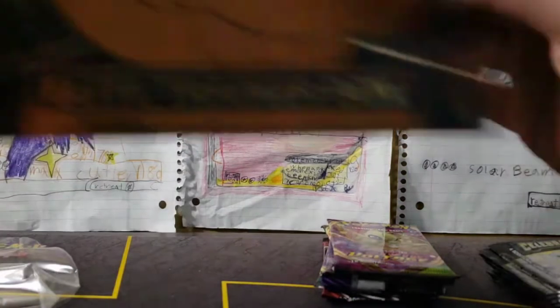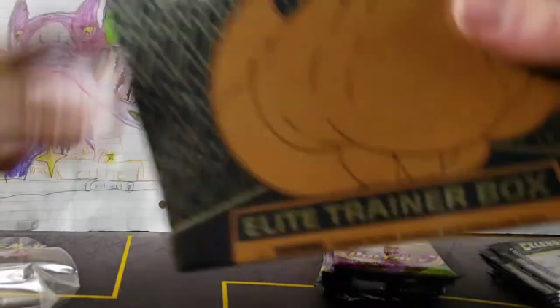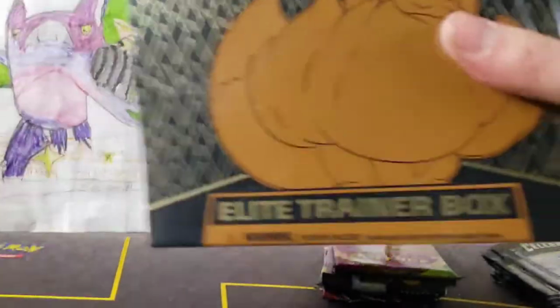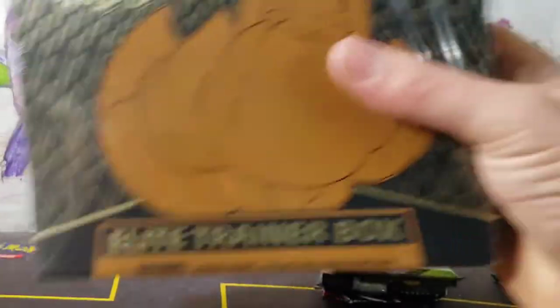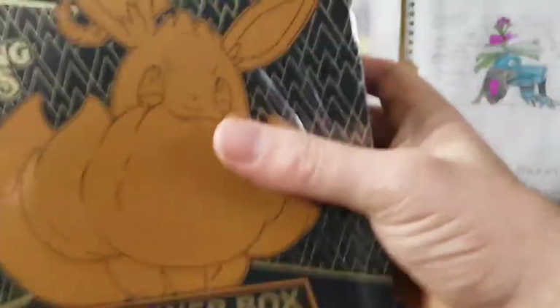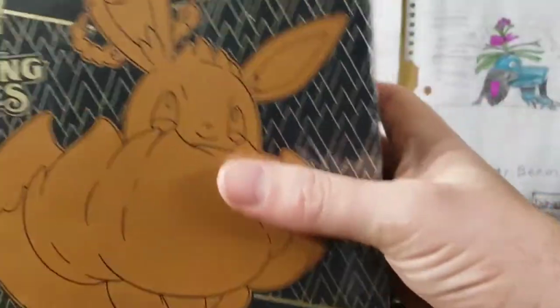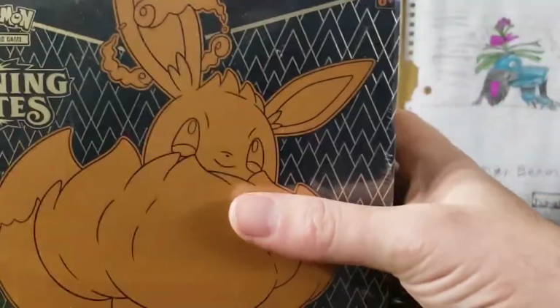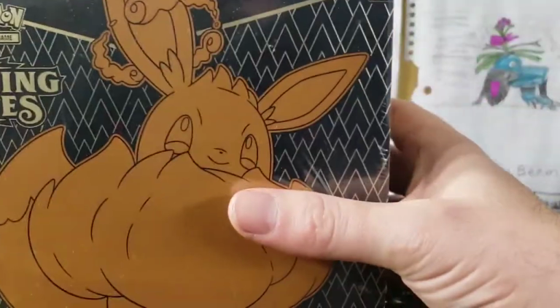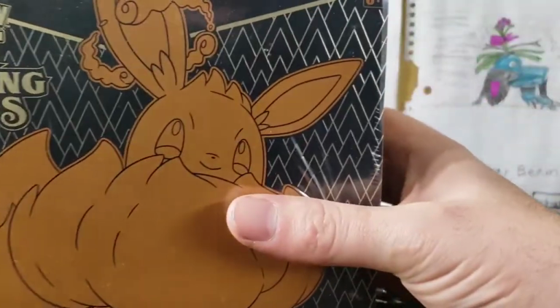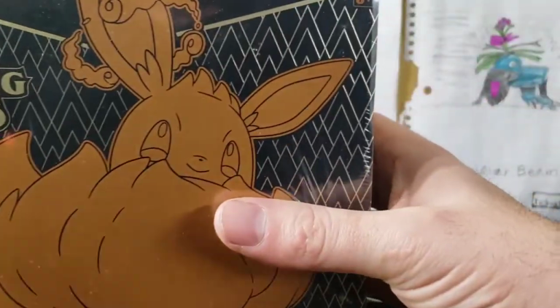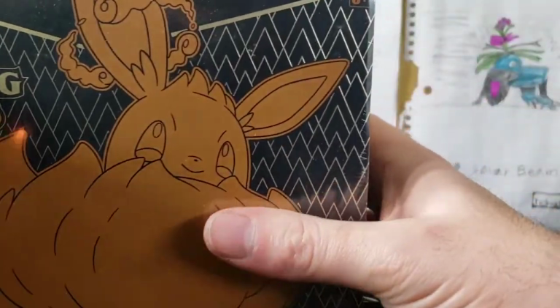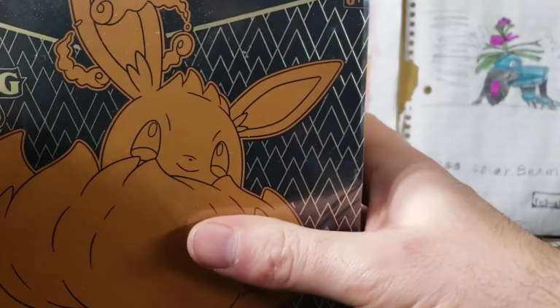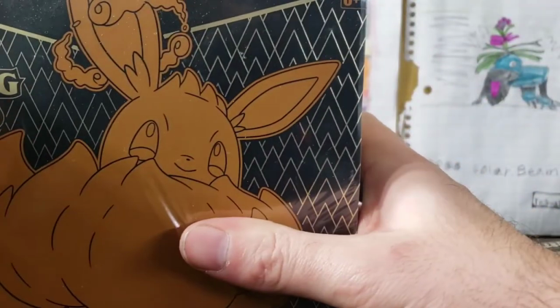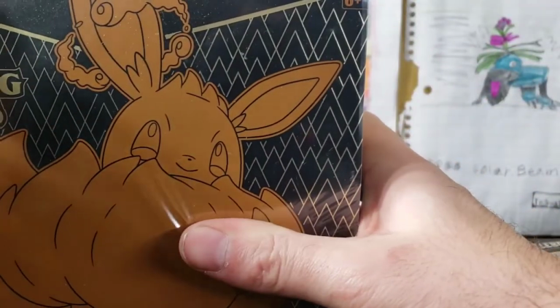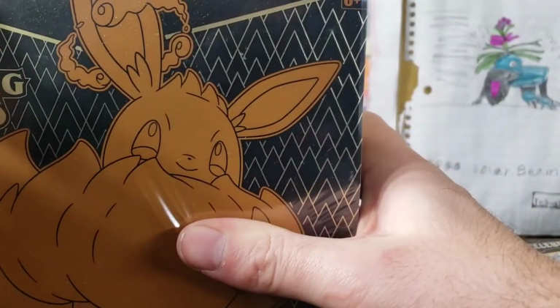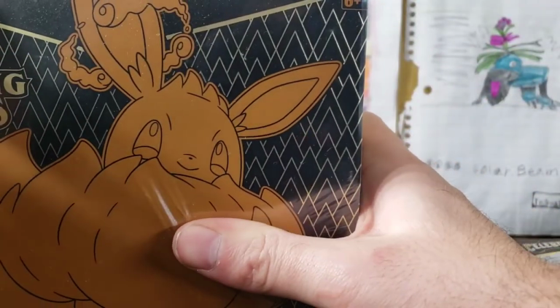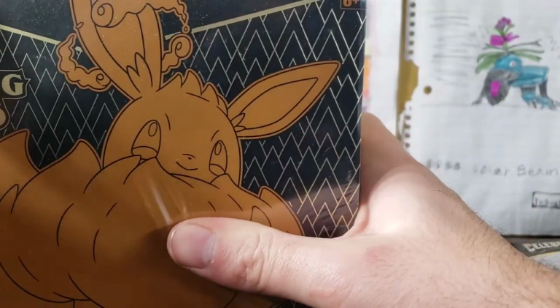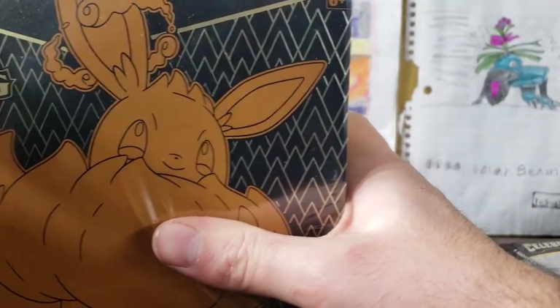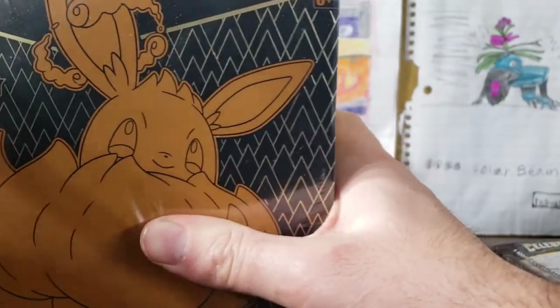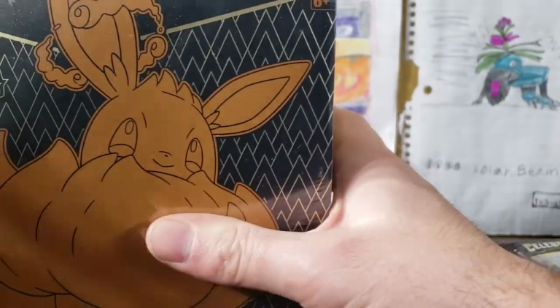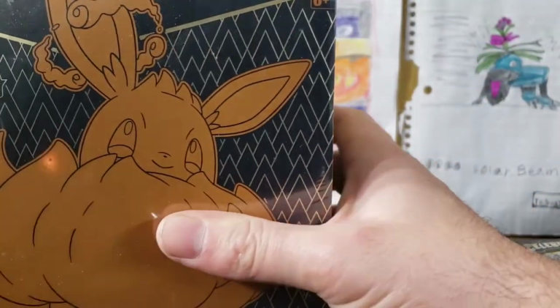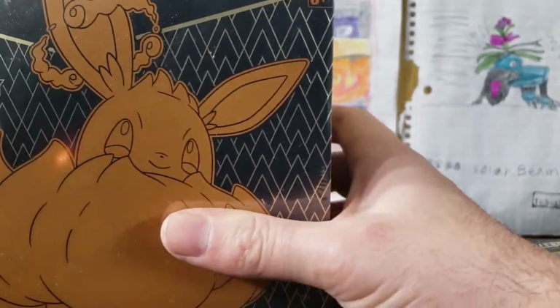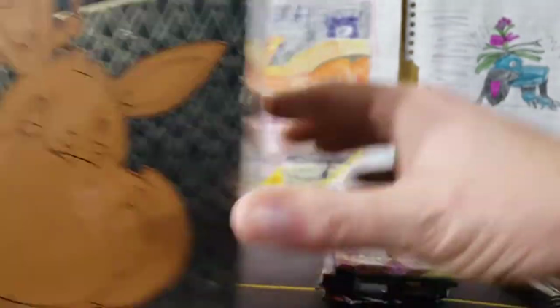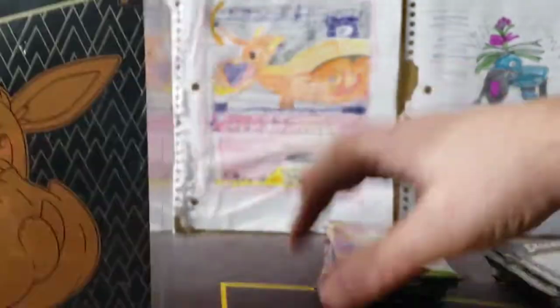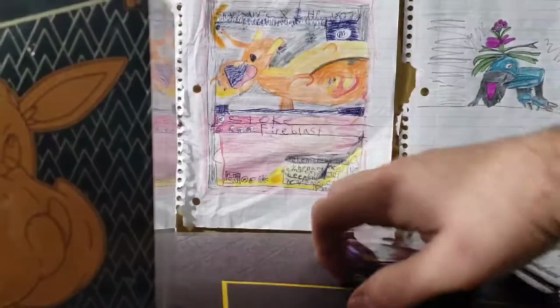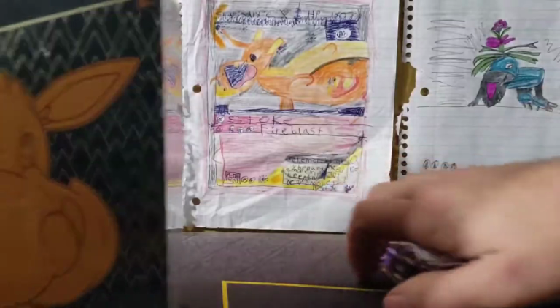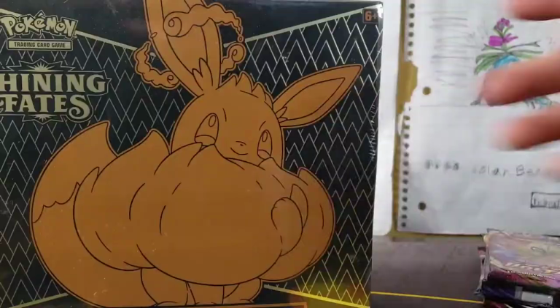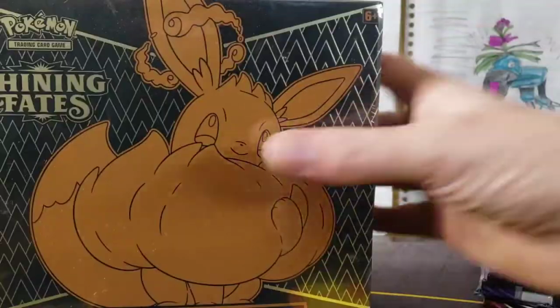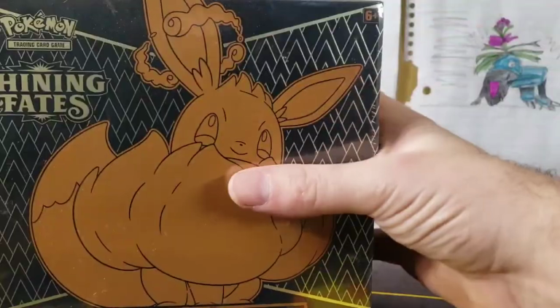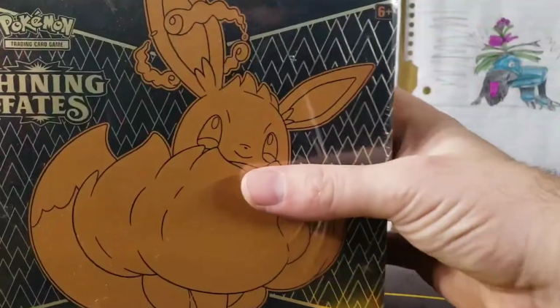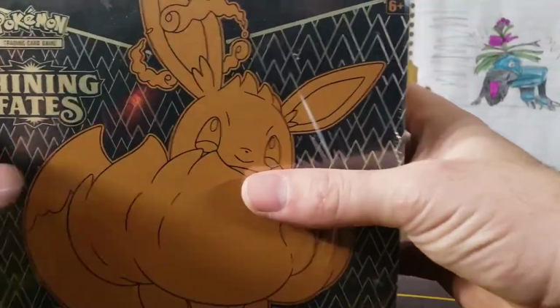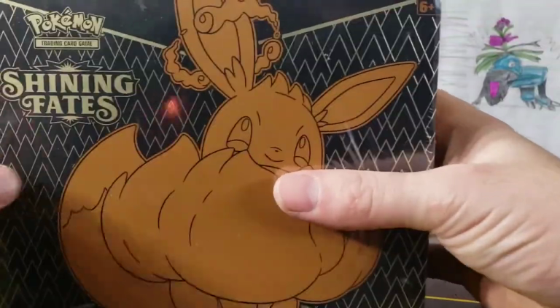Vivid Voltage, Darkness Ablaze, Chilling Reign, Darkness Ablaze again, and Battle Styles. These ETBs are stunning! Let's get into our Shining Fates as well.